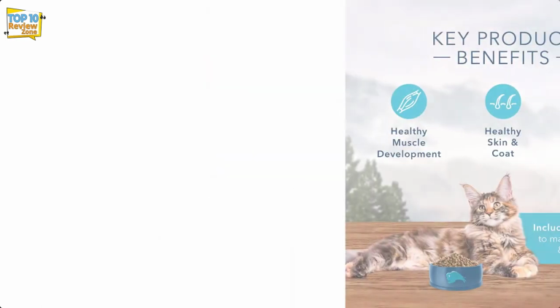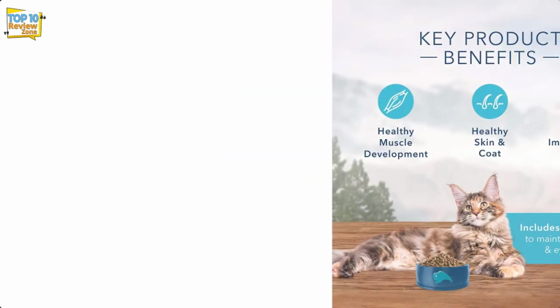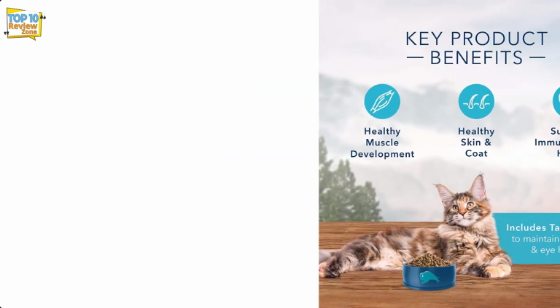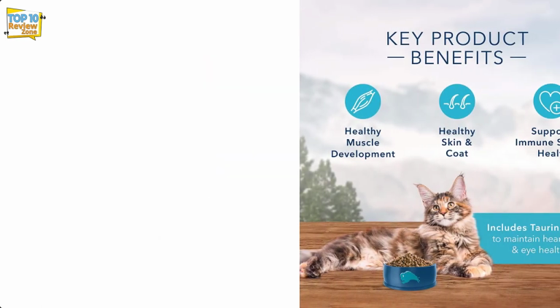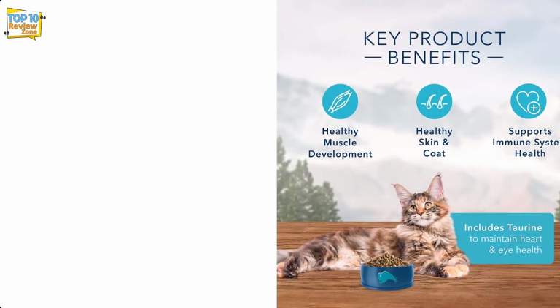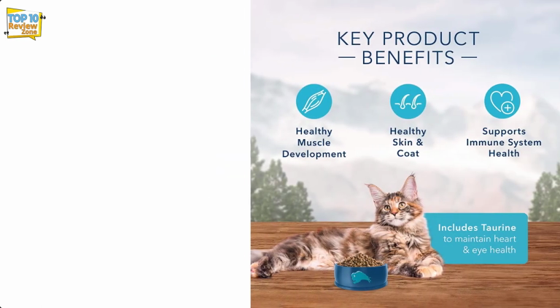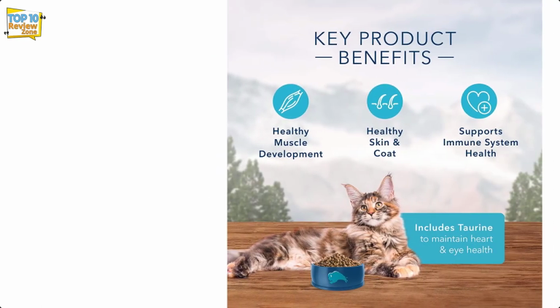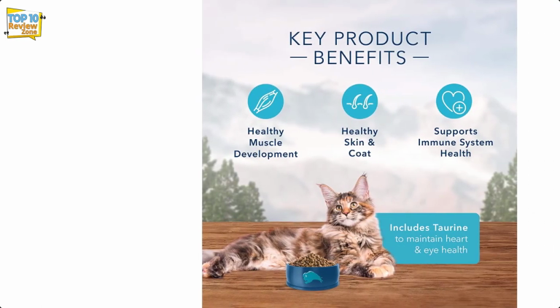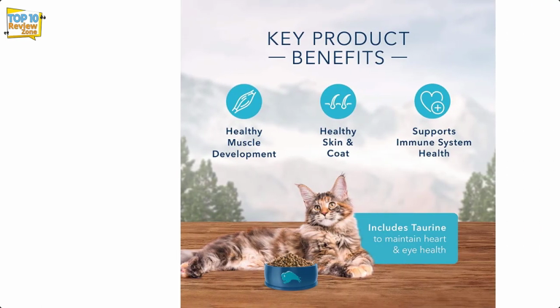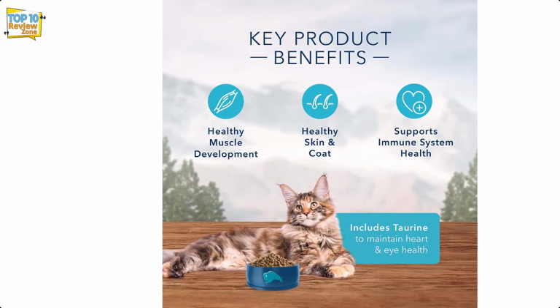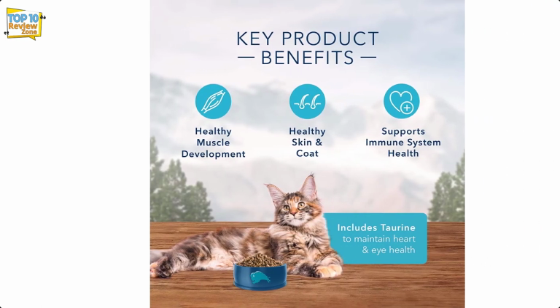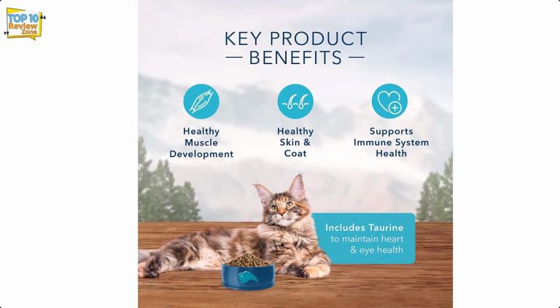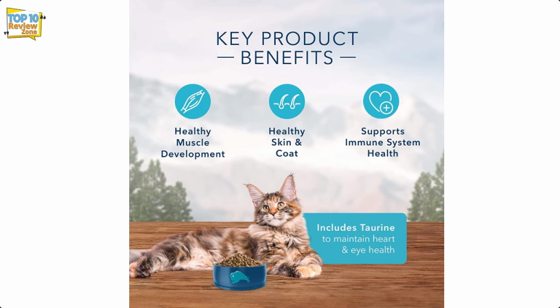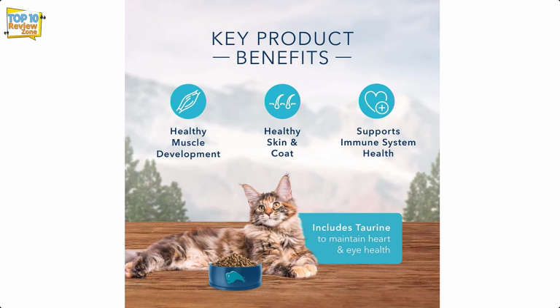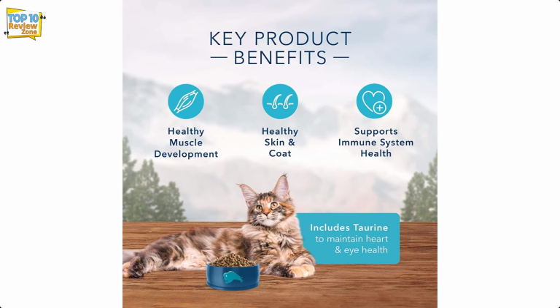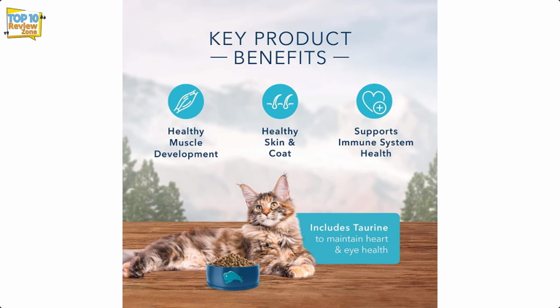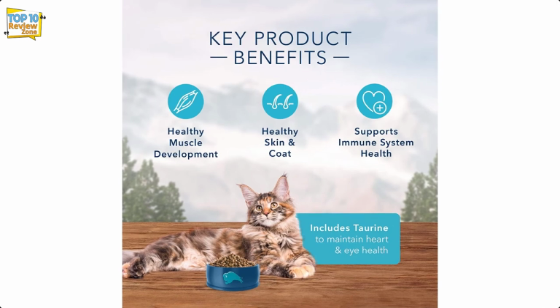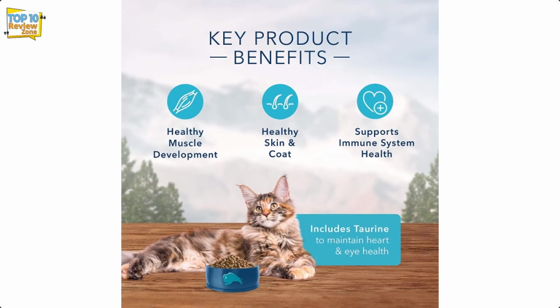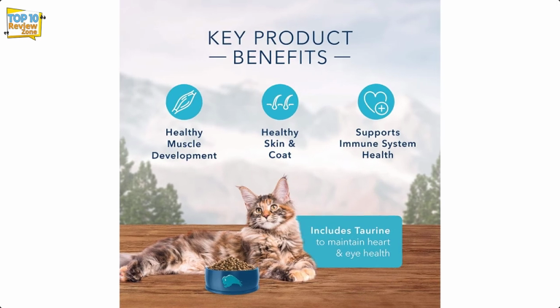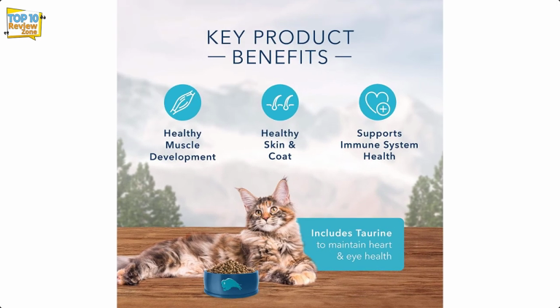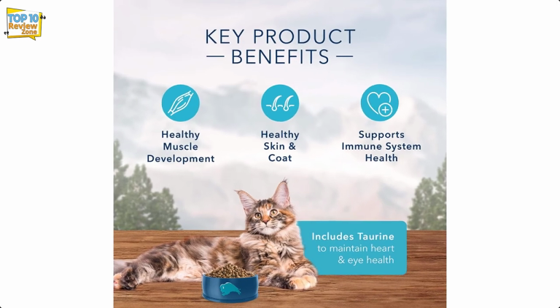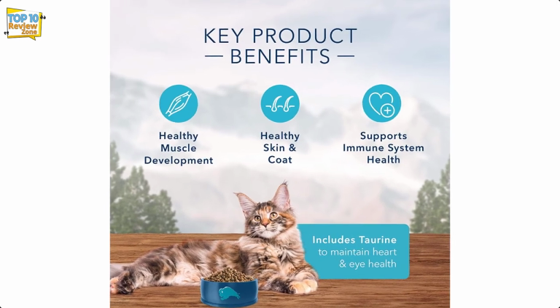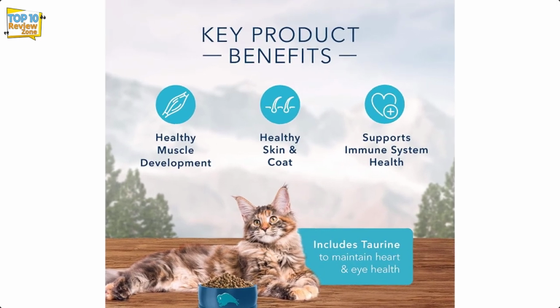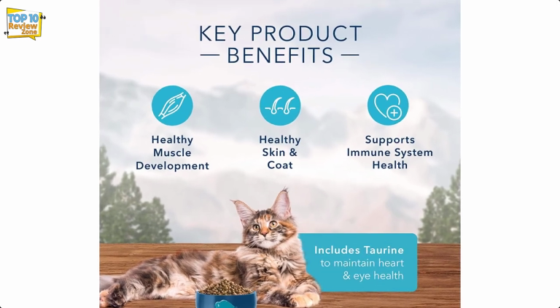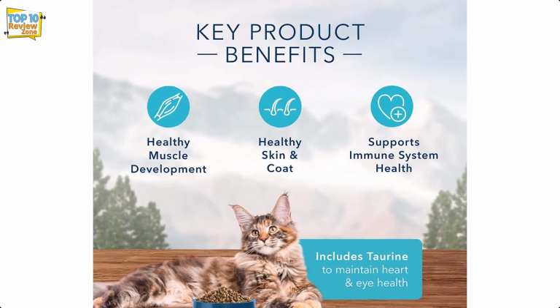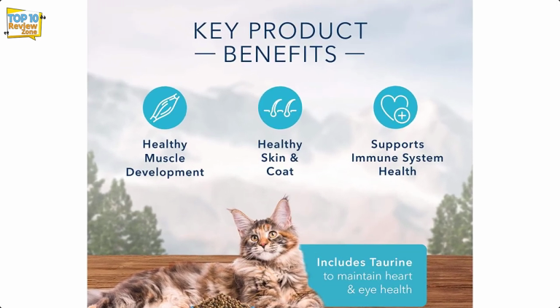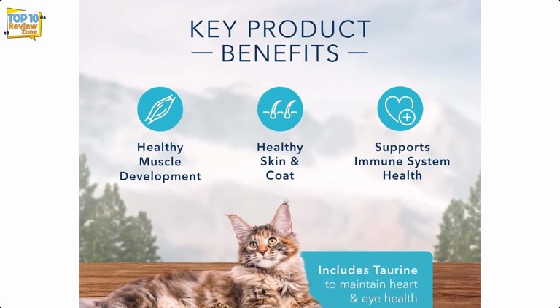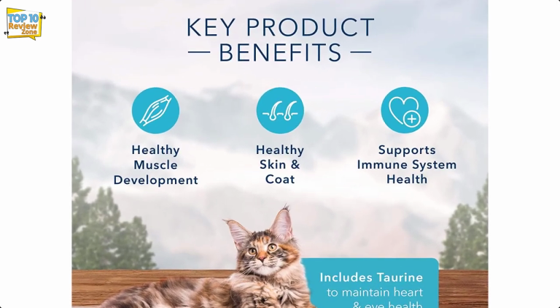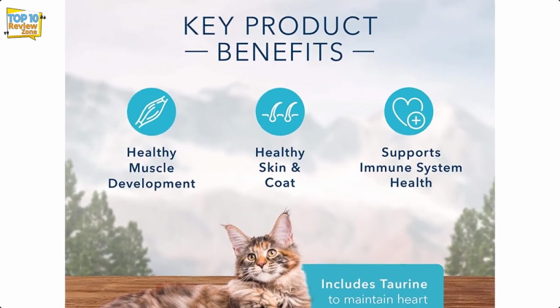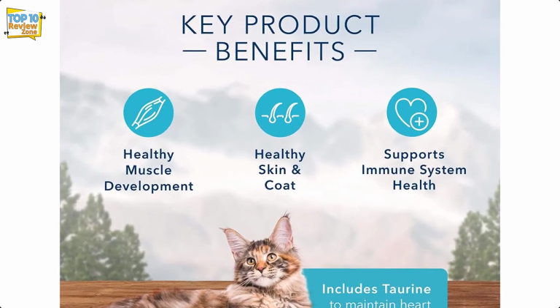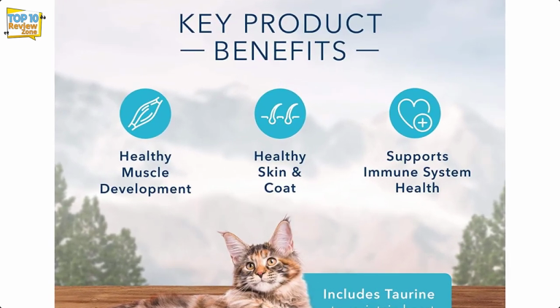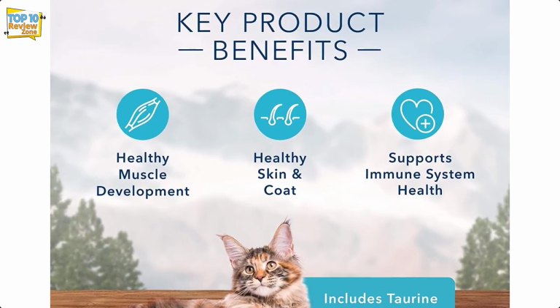No artificial preservatives or flavors are used to make this product. Blue Buffalo Wilderness Chicken is one of the 10 cat food recipes included in our Blue Buffalo cat food review.